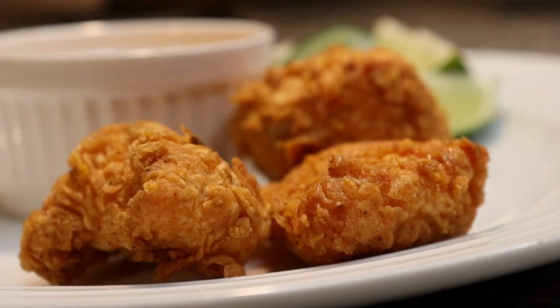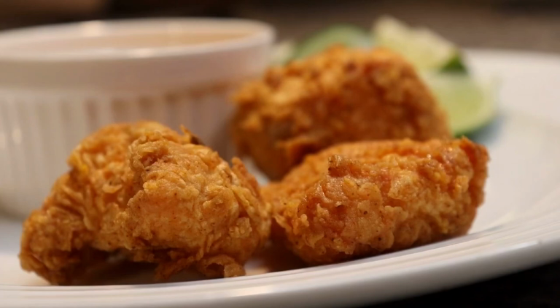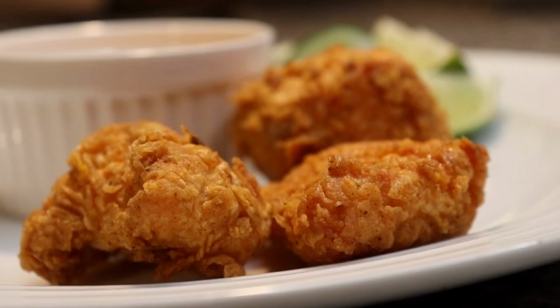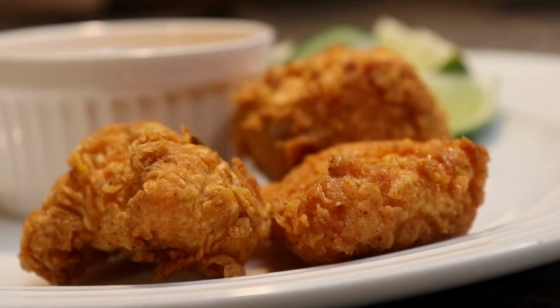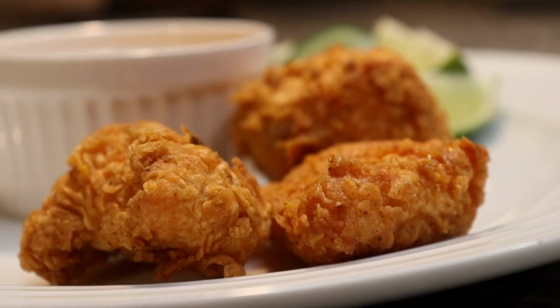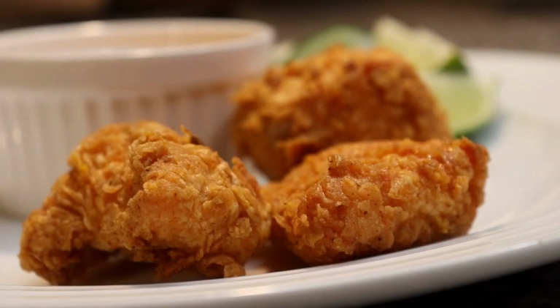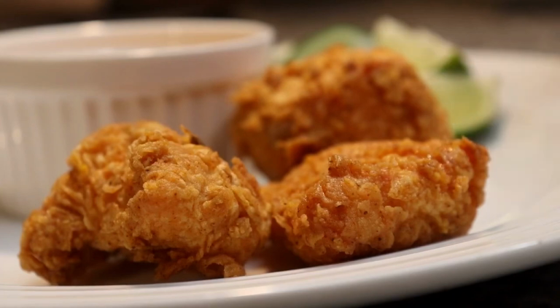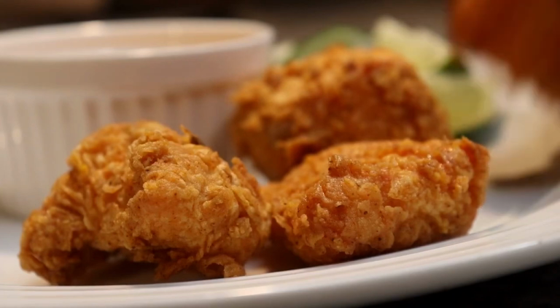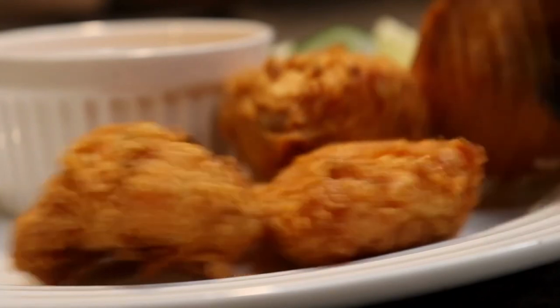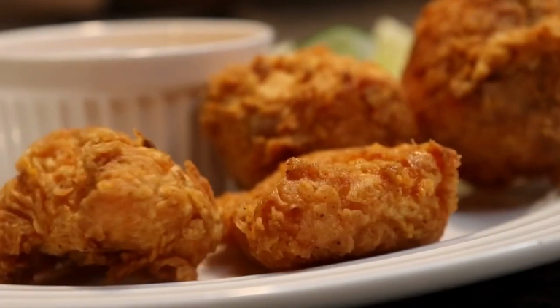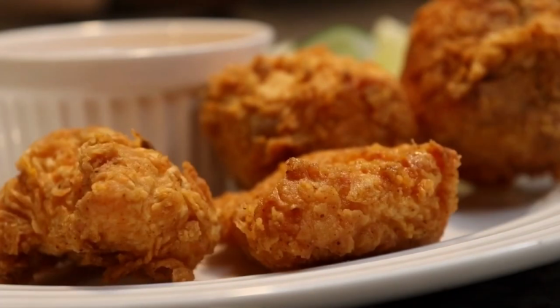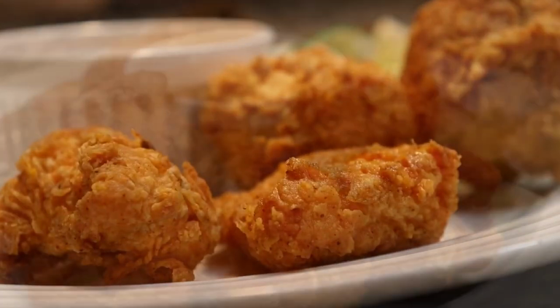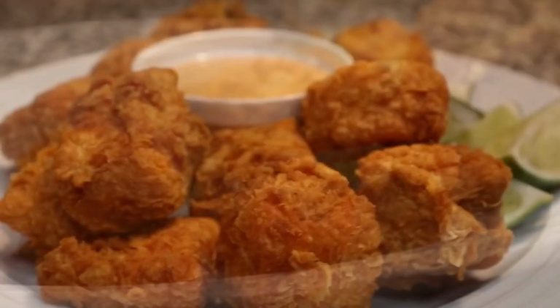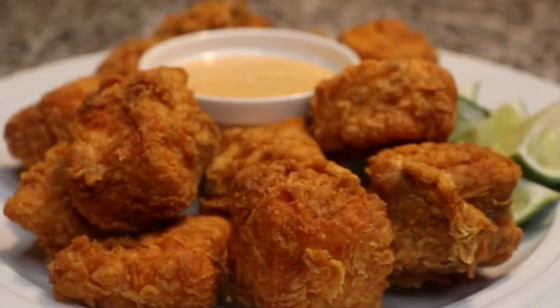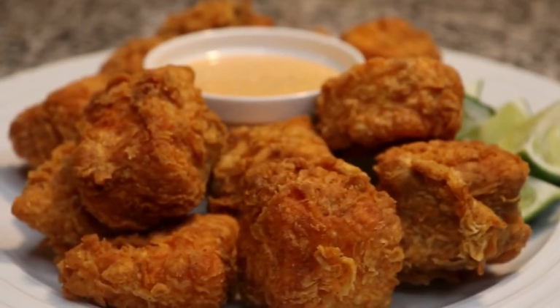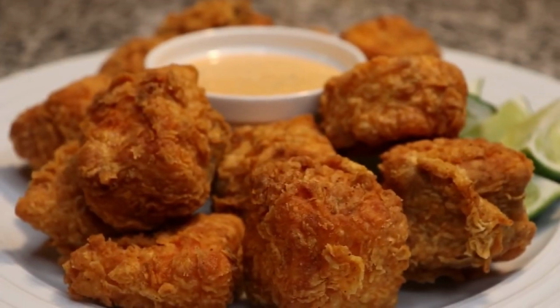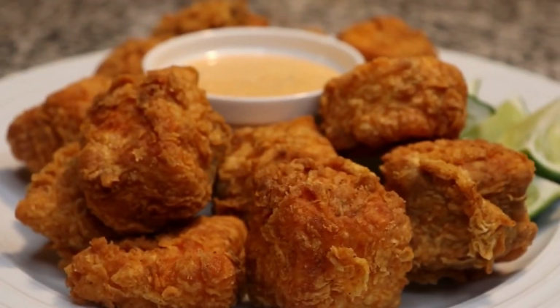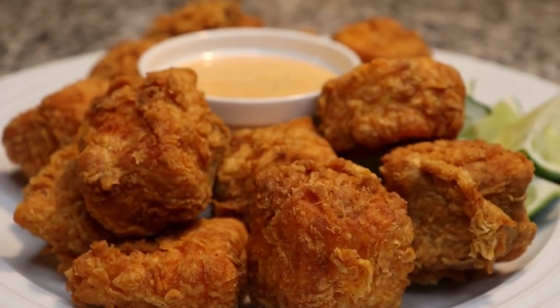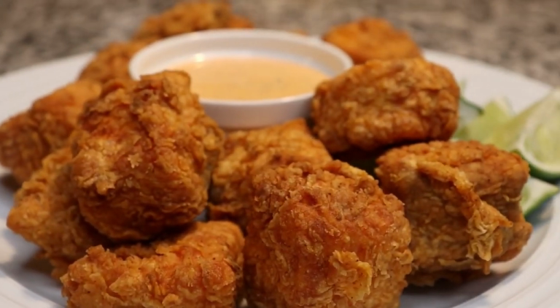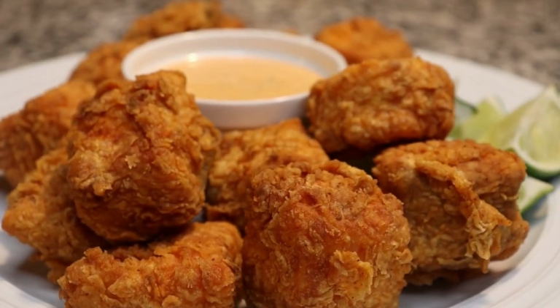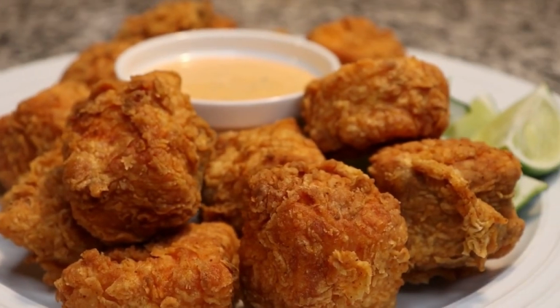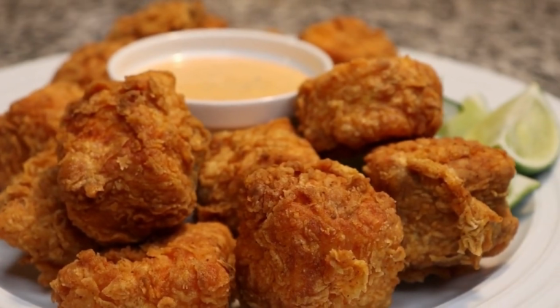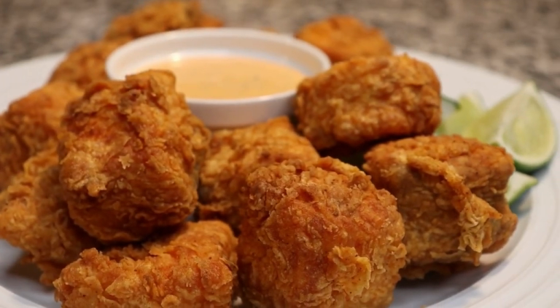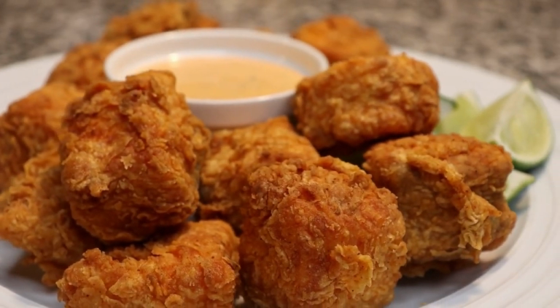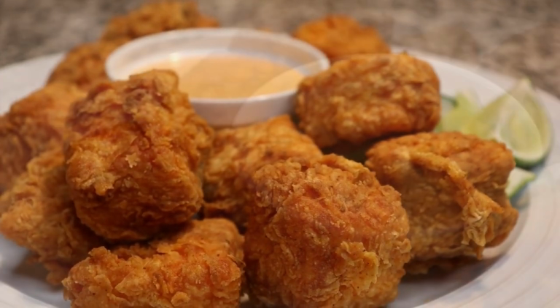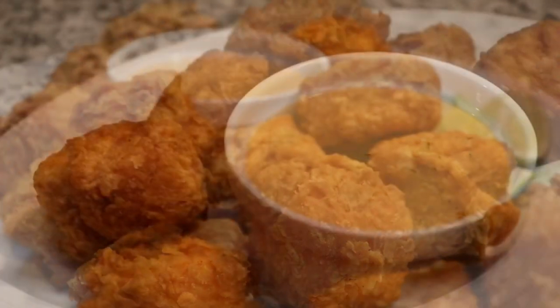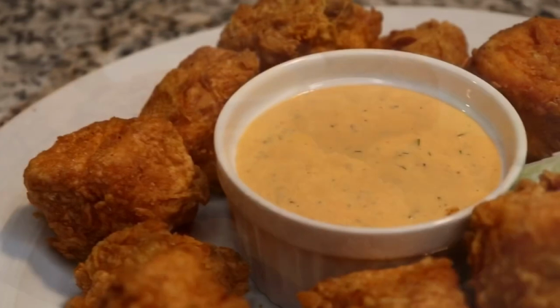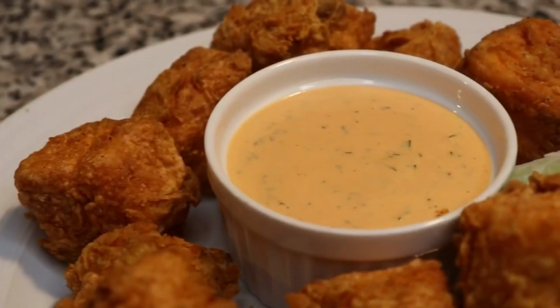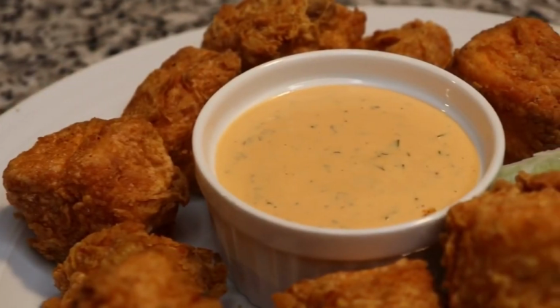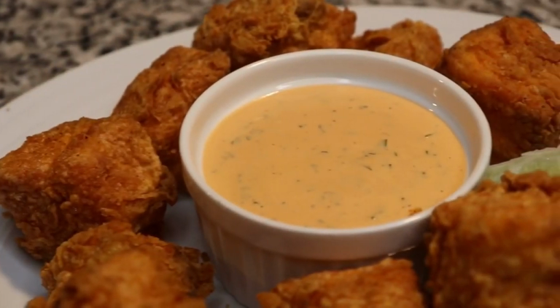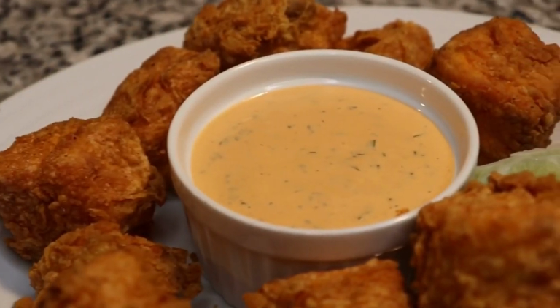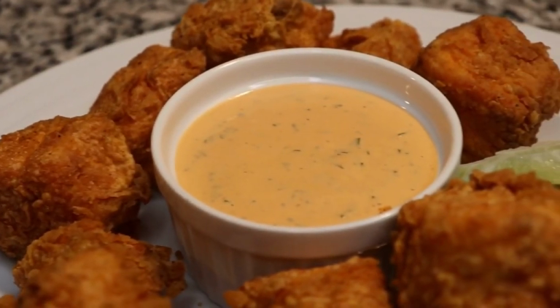Hi everyone! Welcome to Chazza's Lifestyle. In today's episode we're making salmon bites, also a cilantro lime ranch.